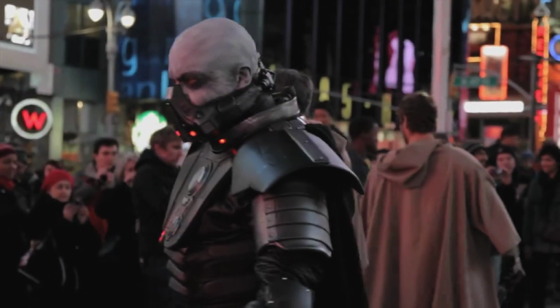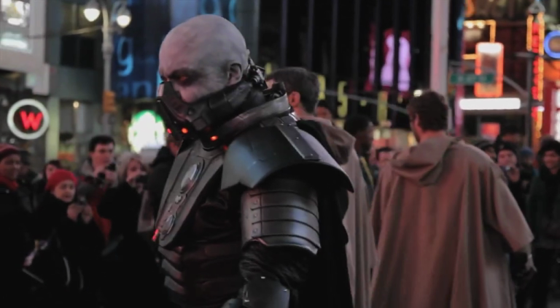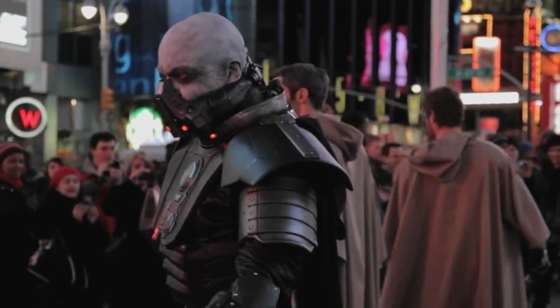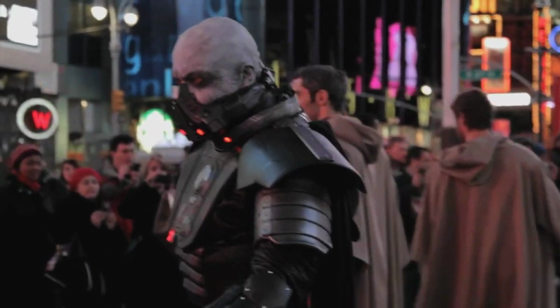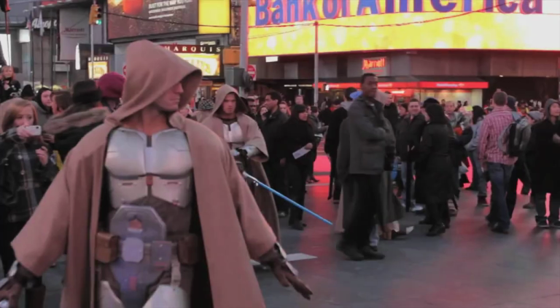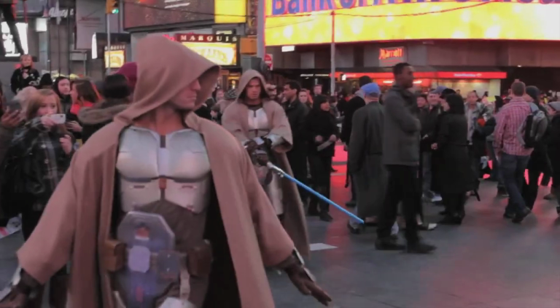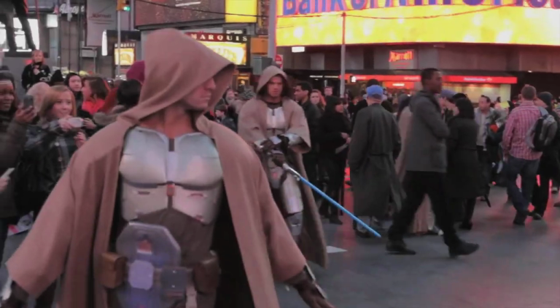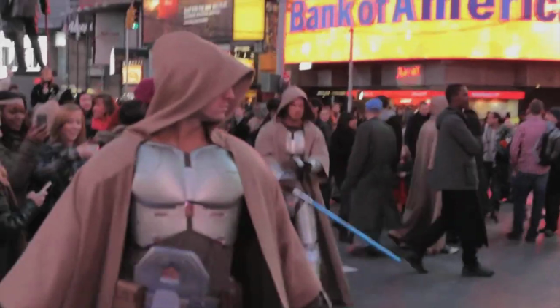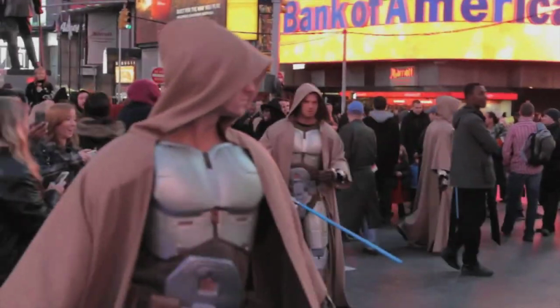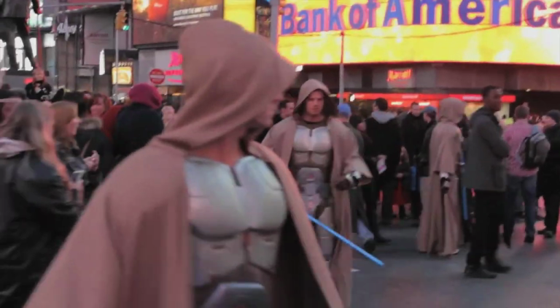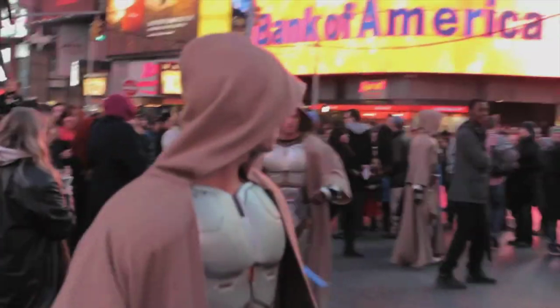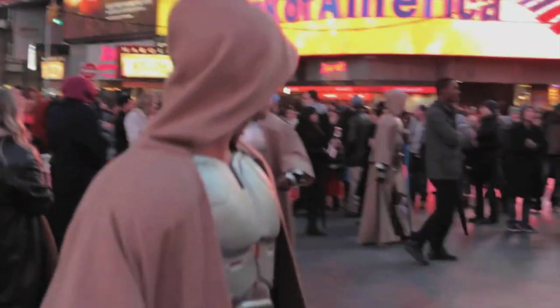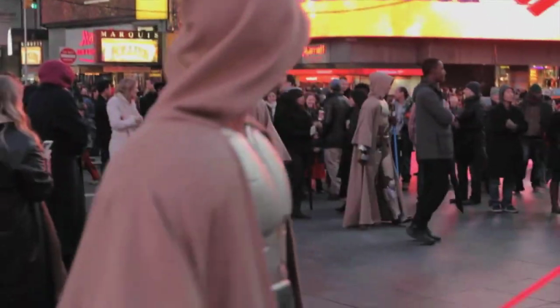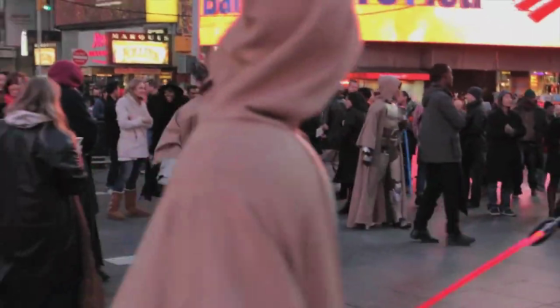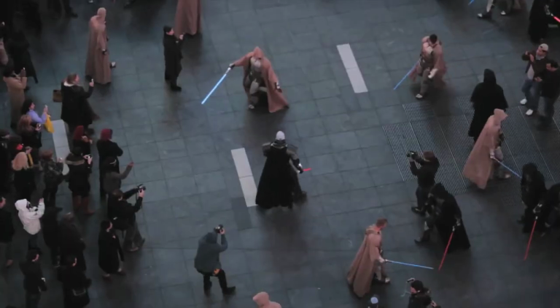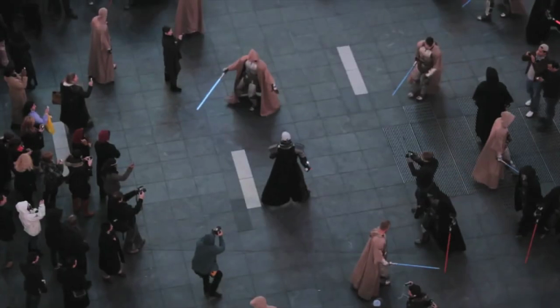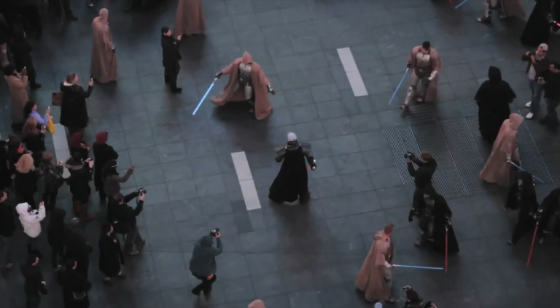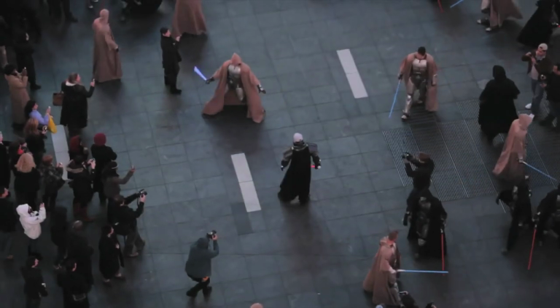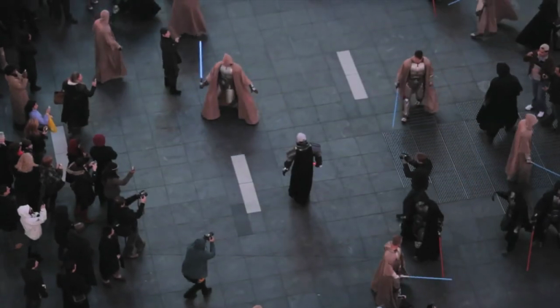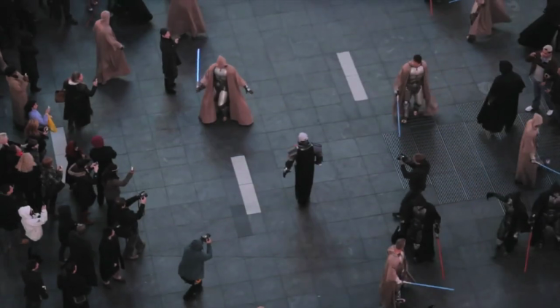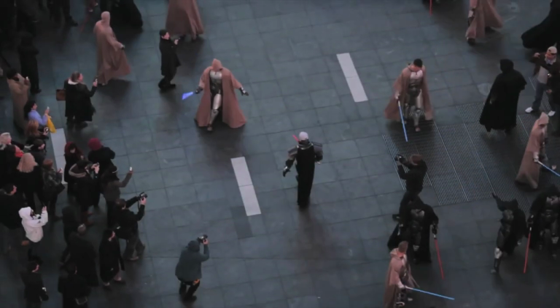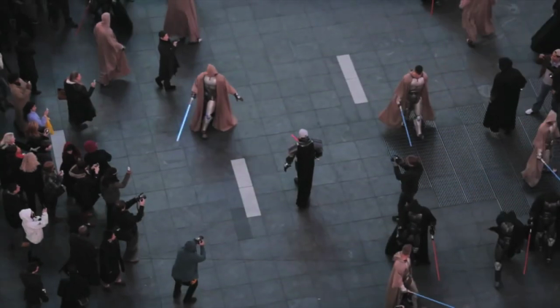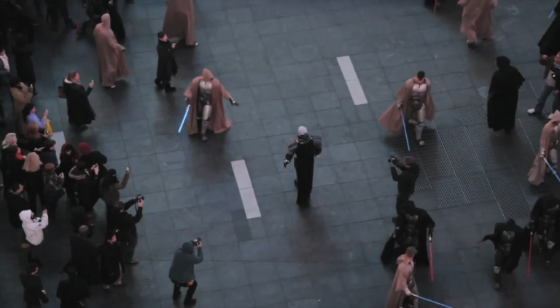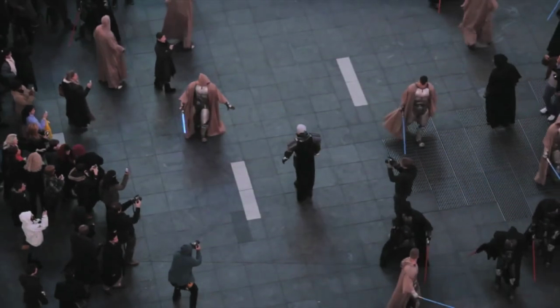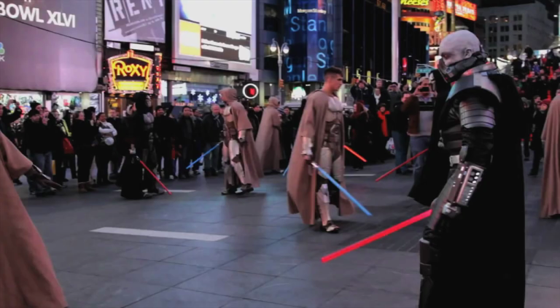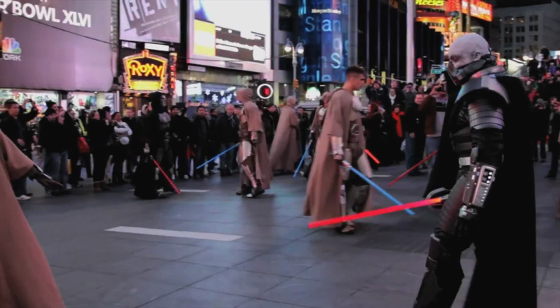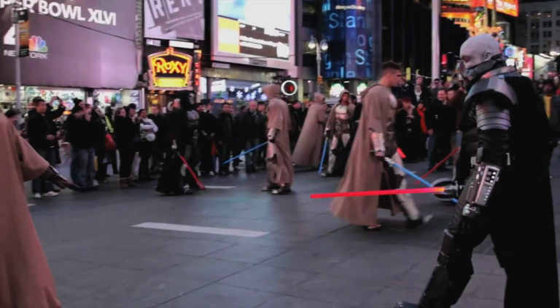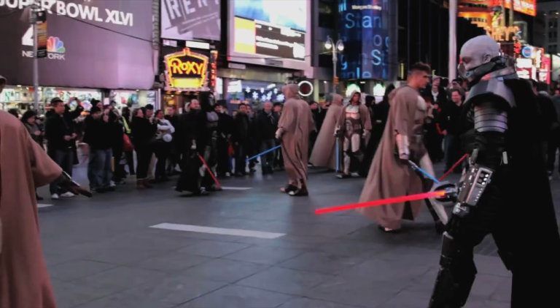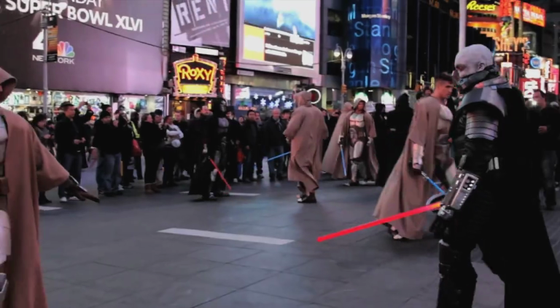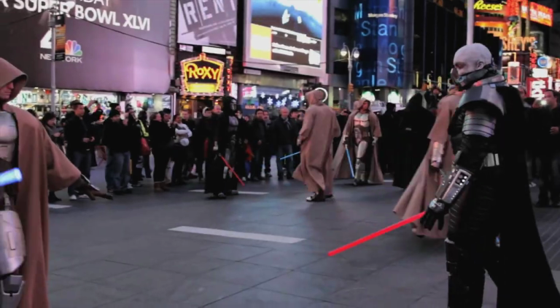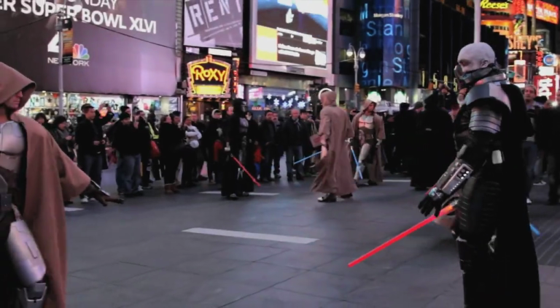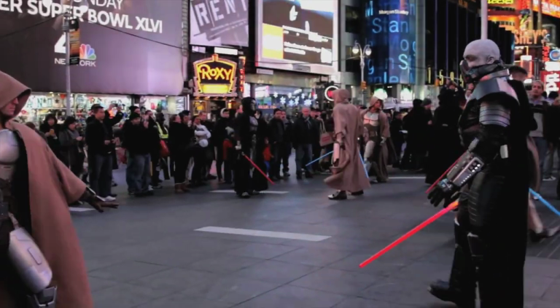We built the costumes in less than a month. It was 24 costumes, including prototypes.